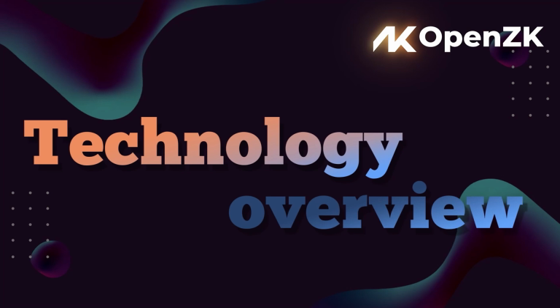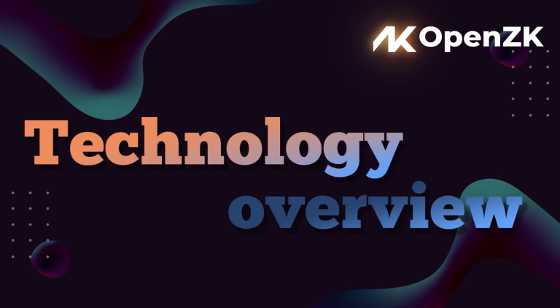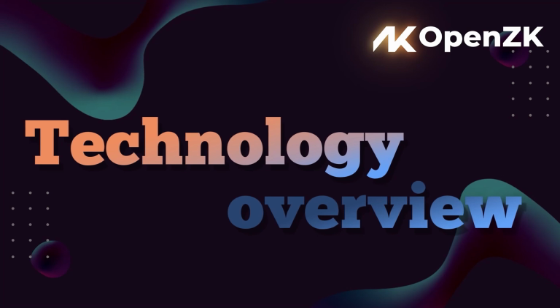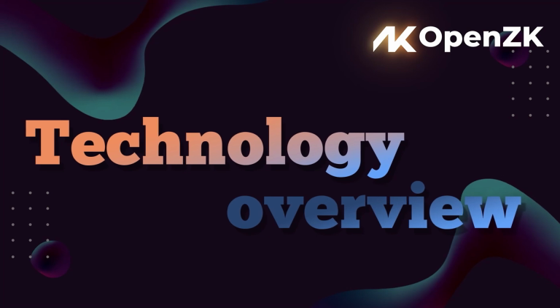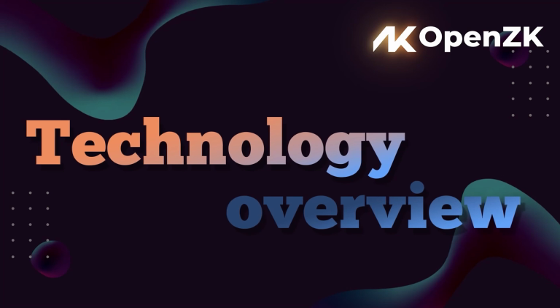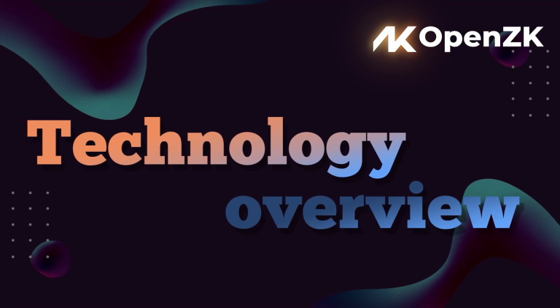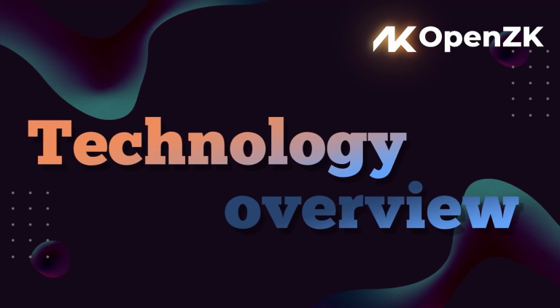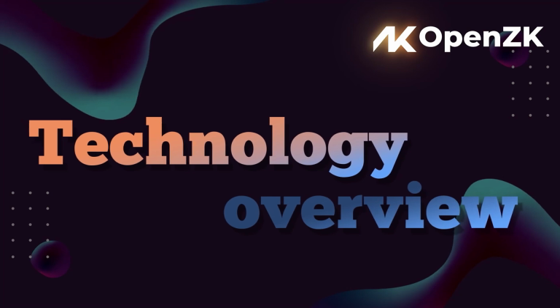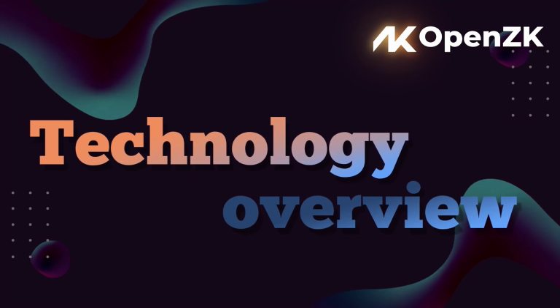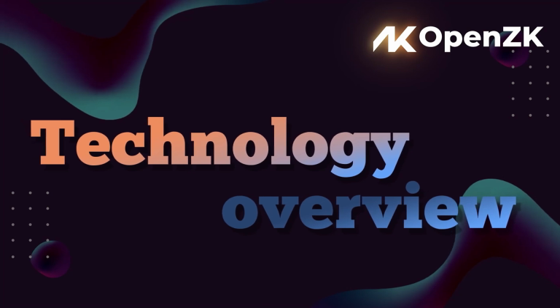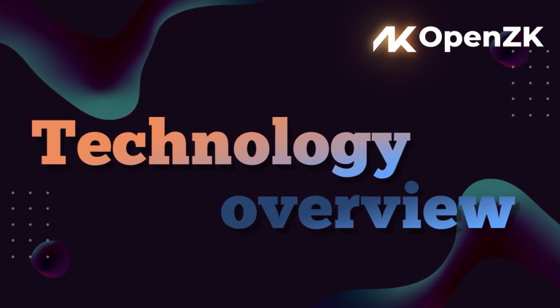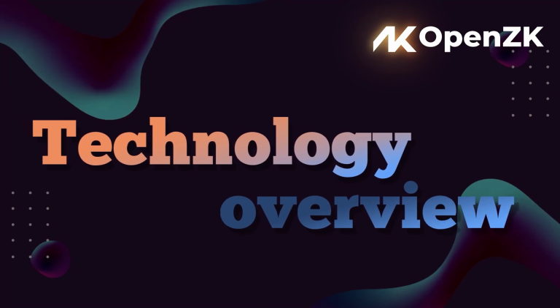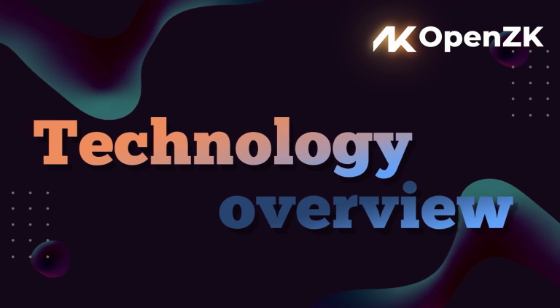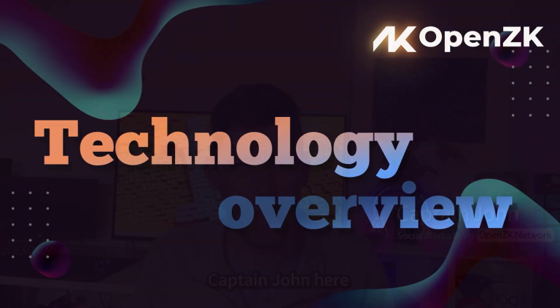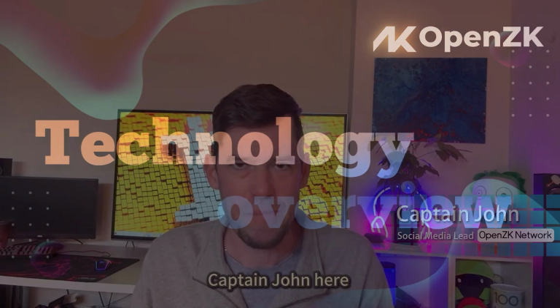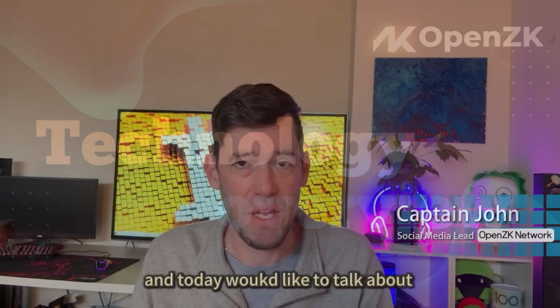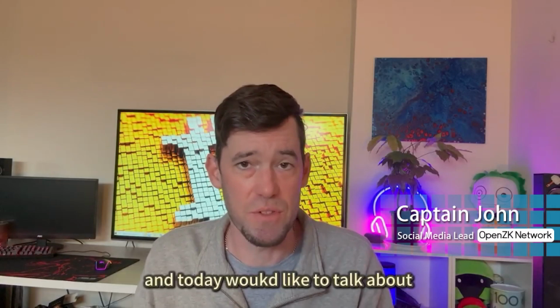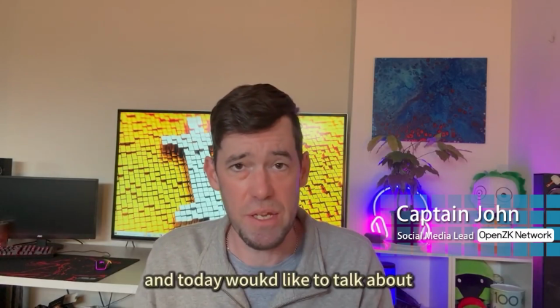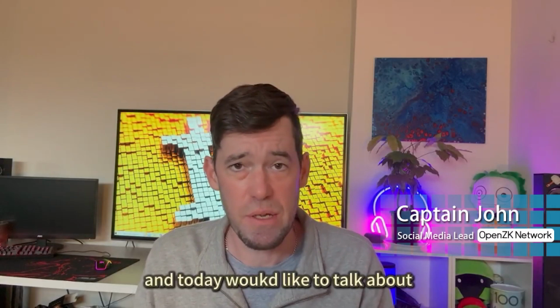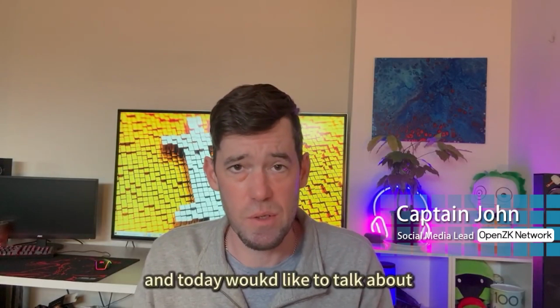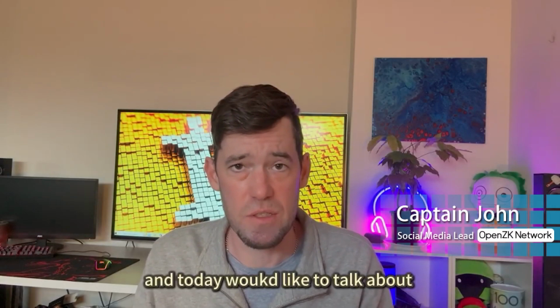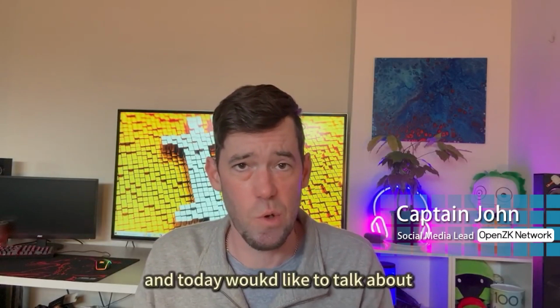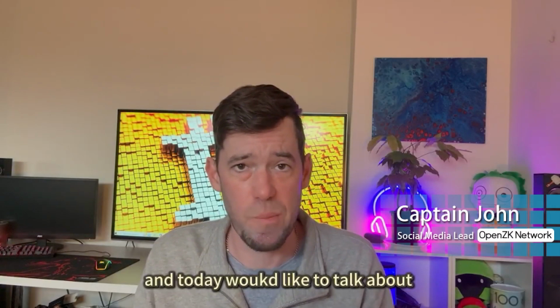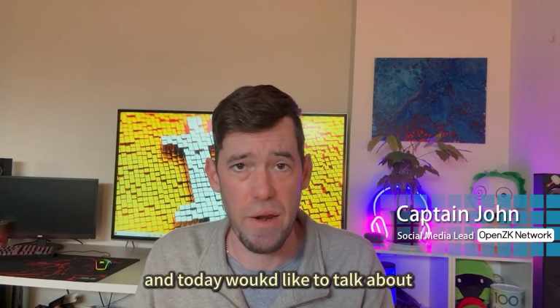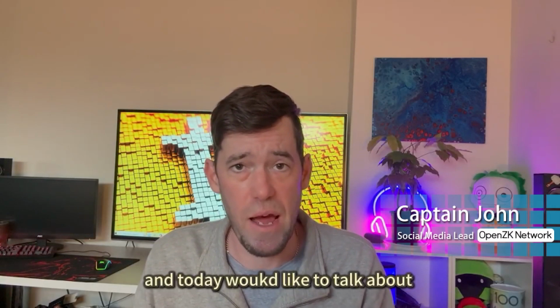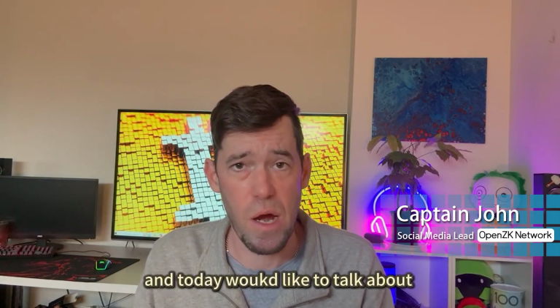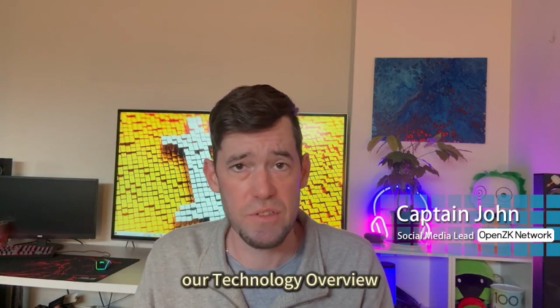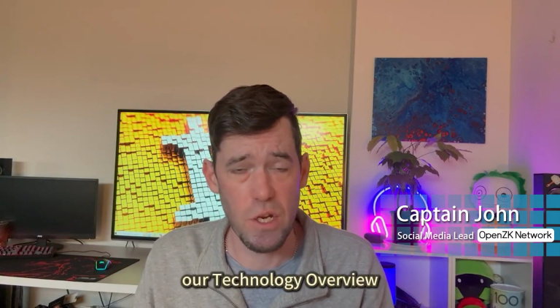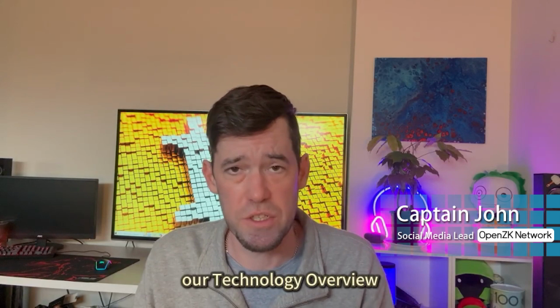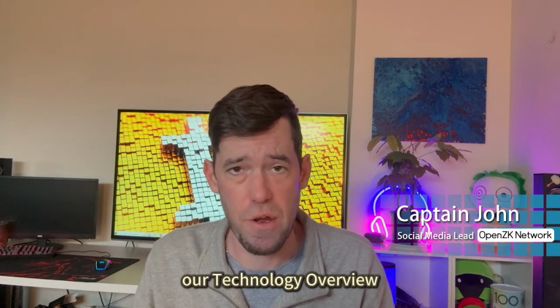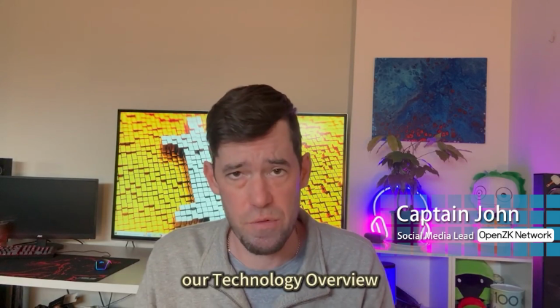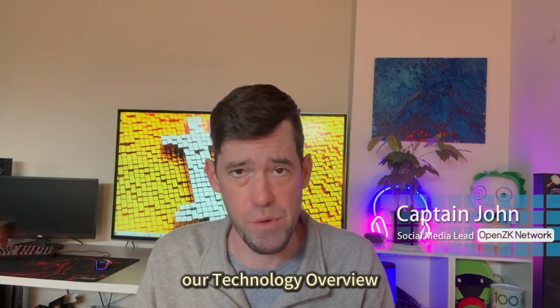Hello everyone and welcome back. Captain John here, and today I would like to talk about our technology overview.